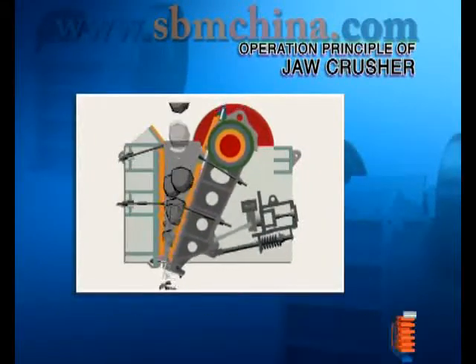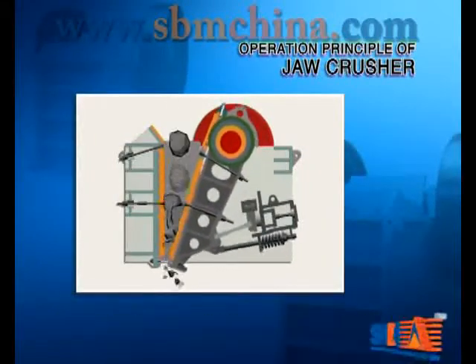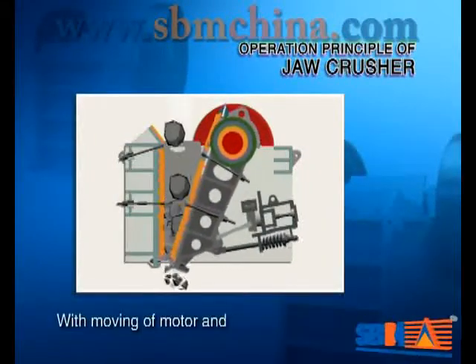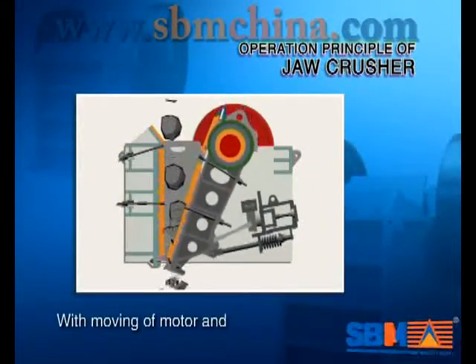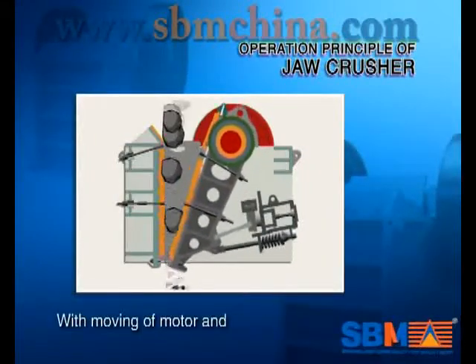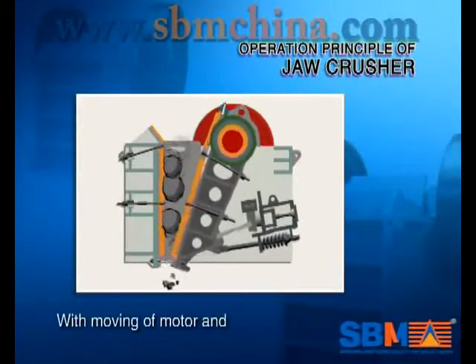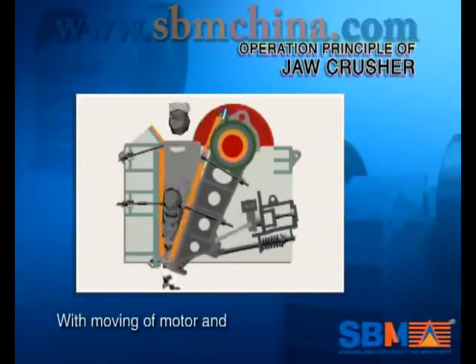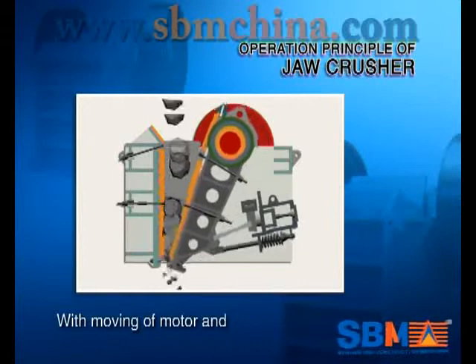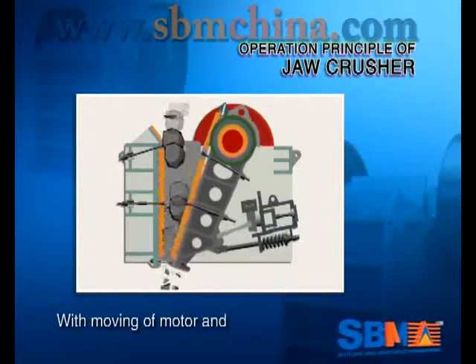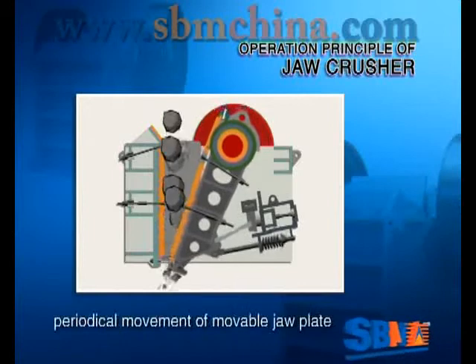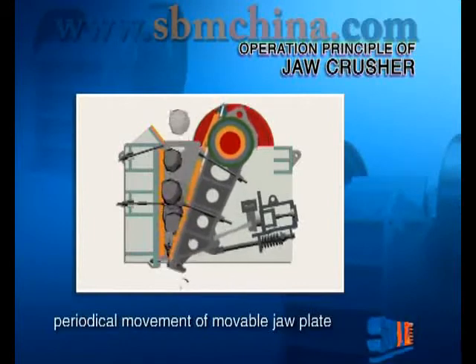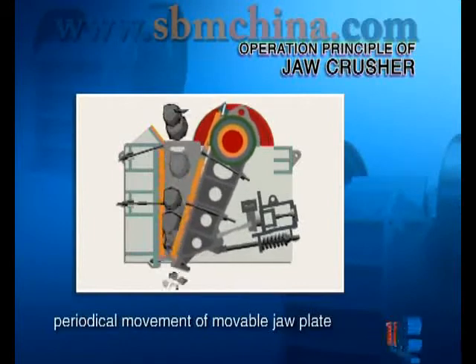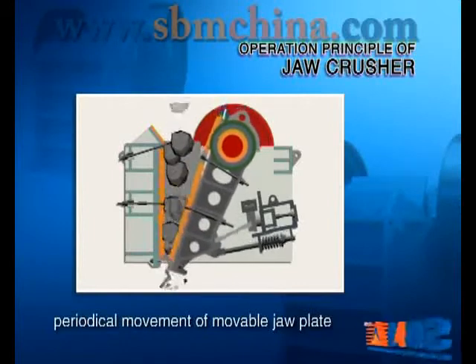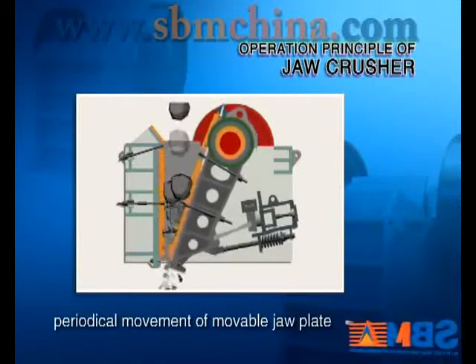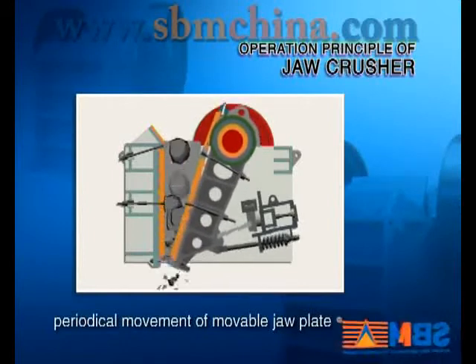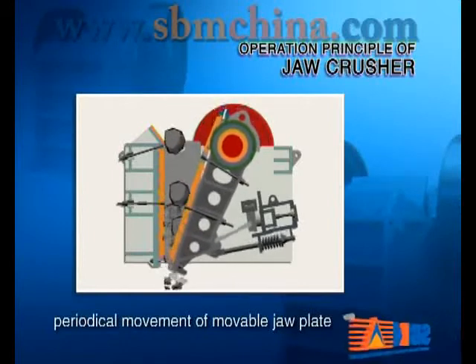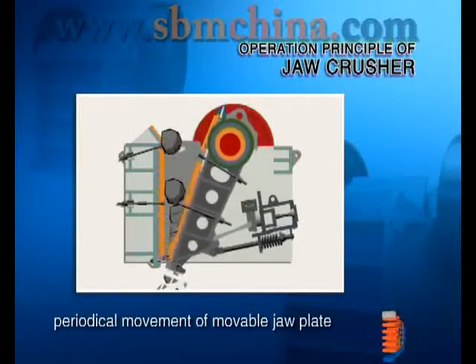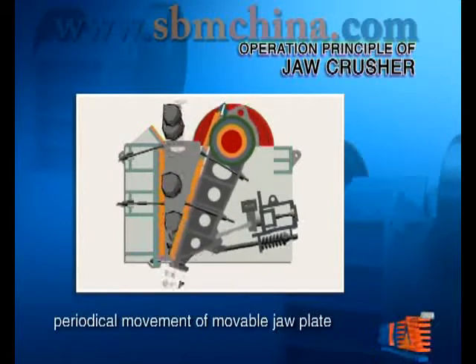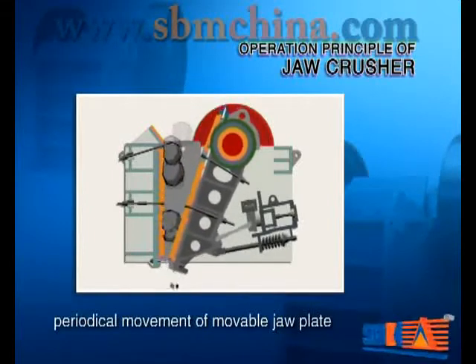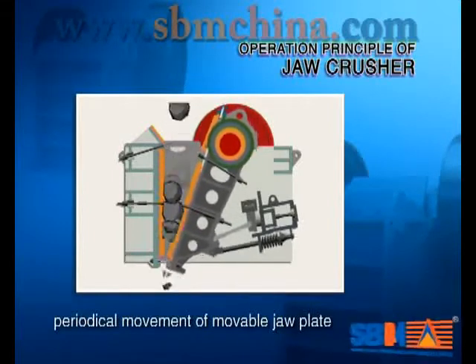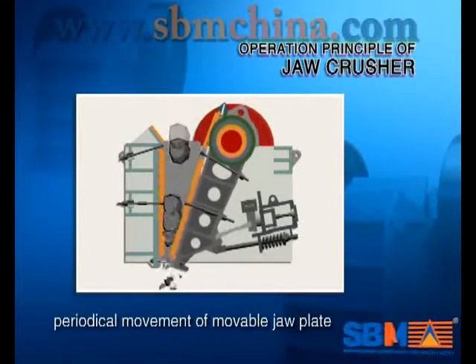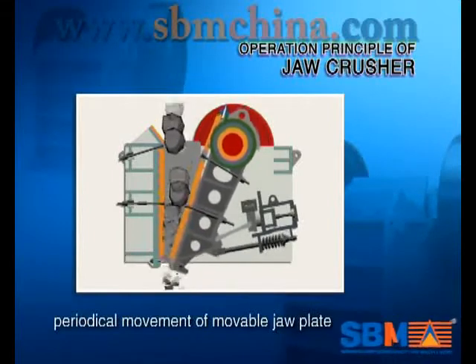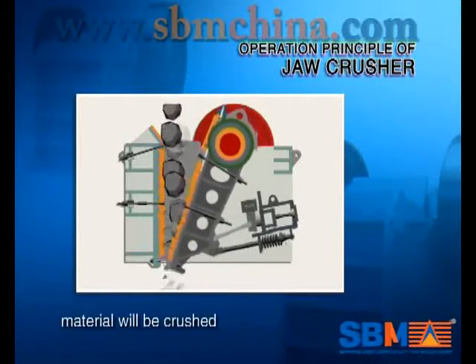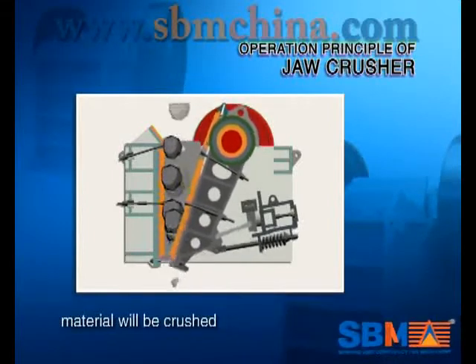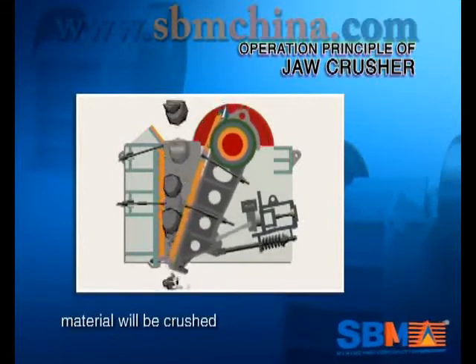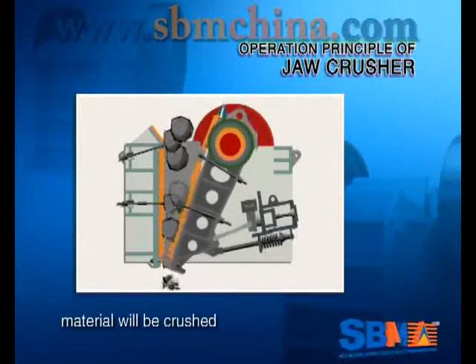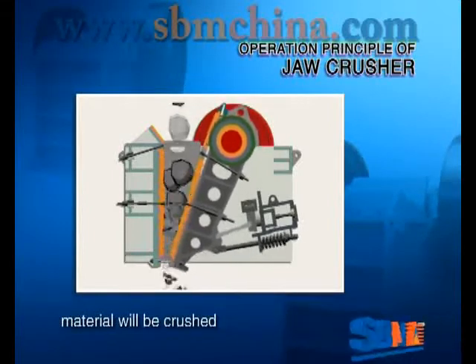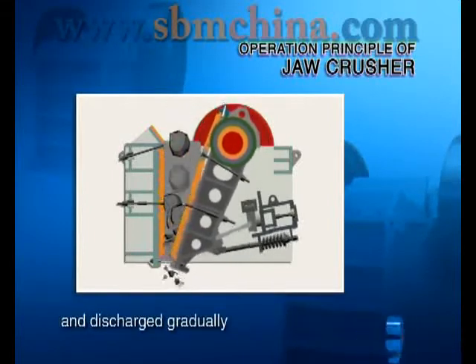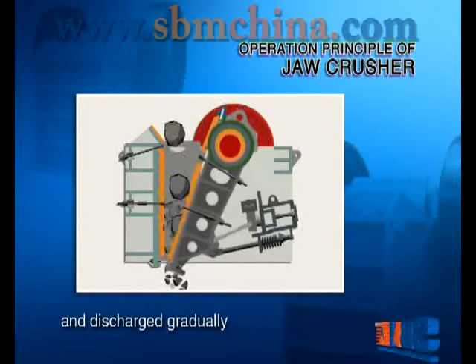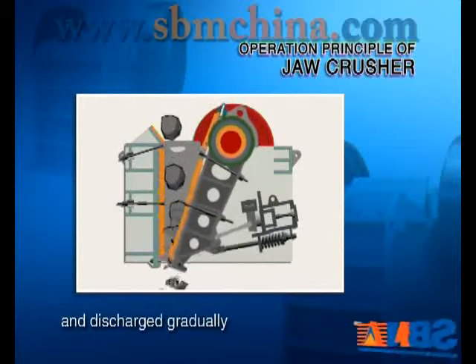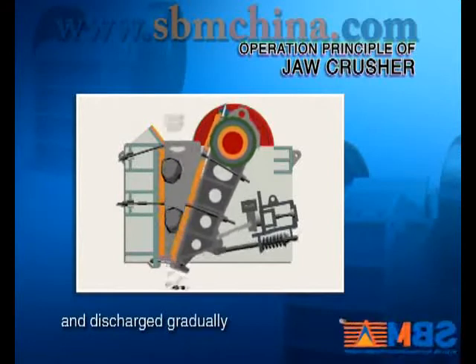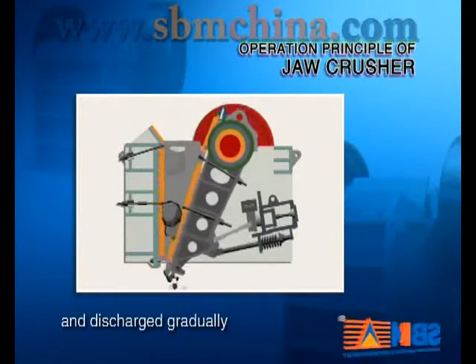With the moving of the motor and the periodical movement of the moveable draw plate, material will be crushed and discharged gradually, so batch production will be reached.